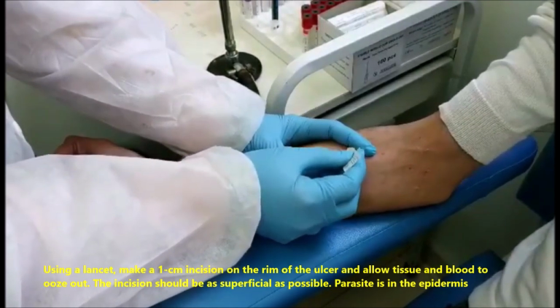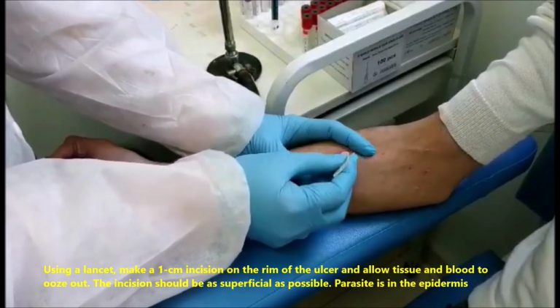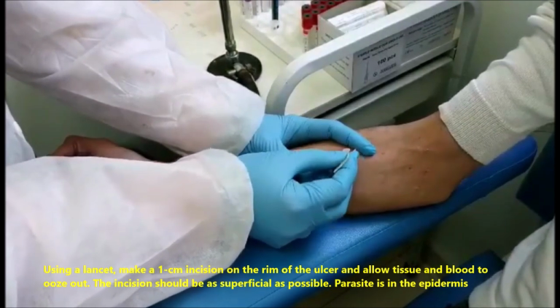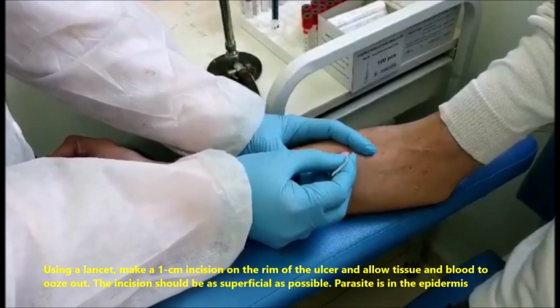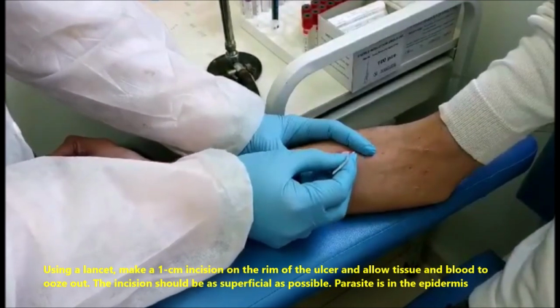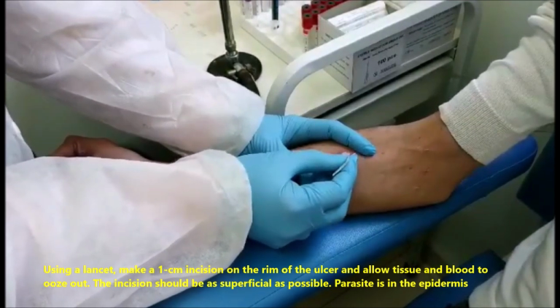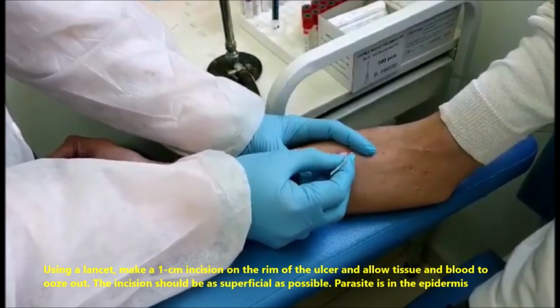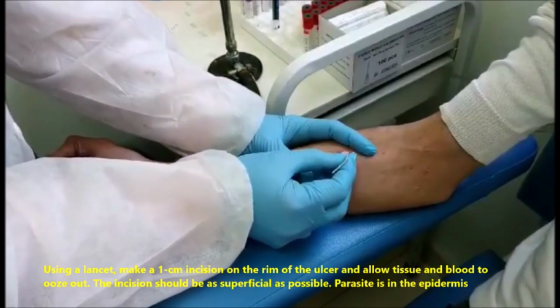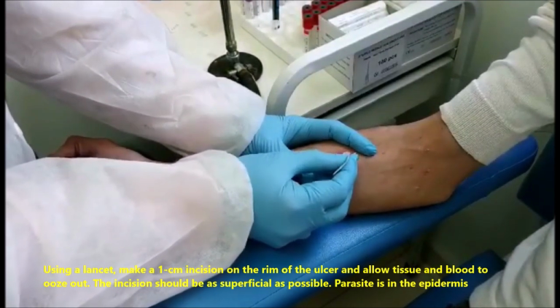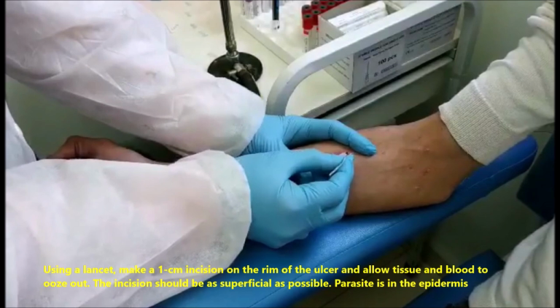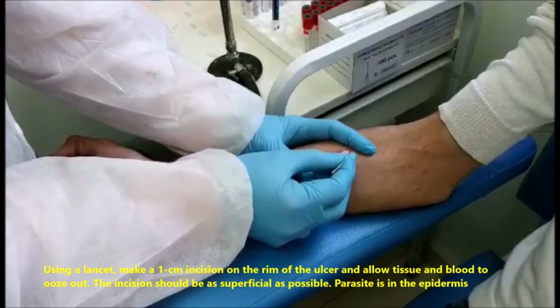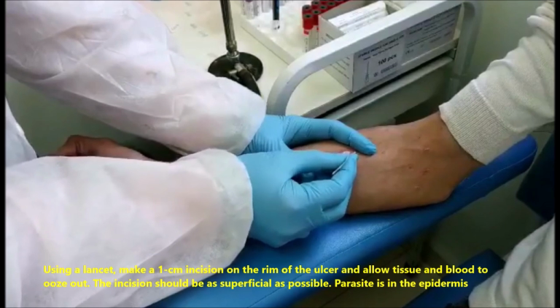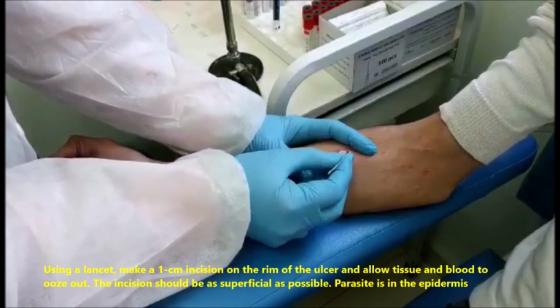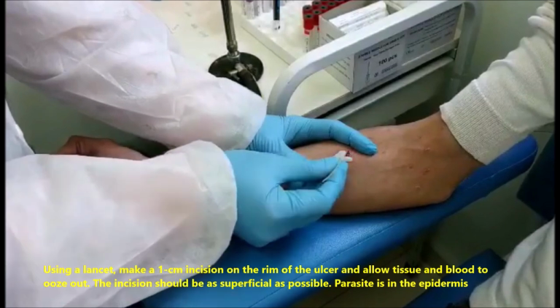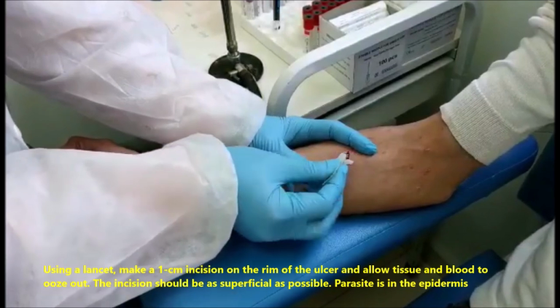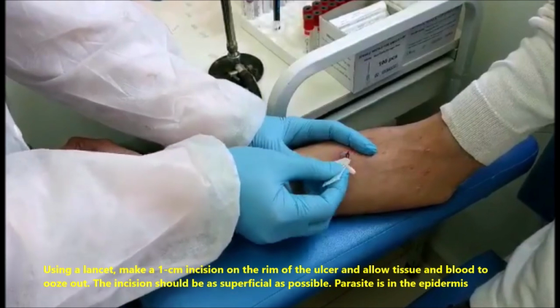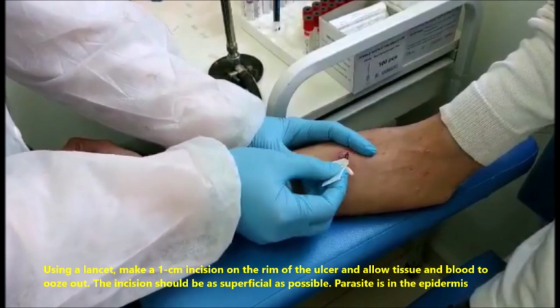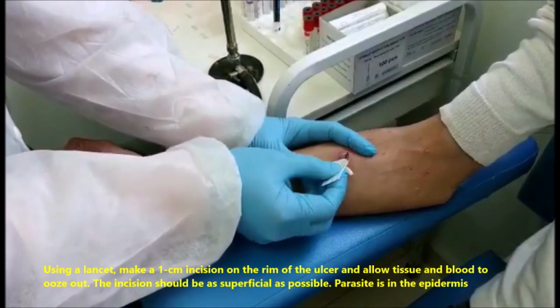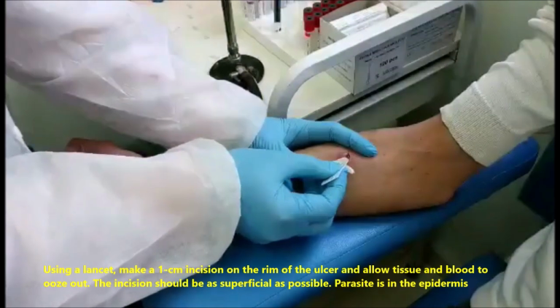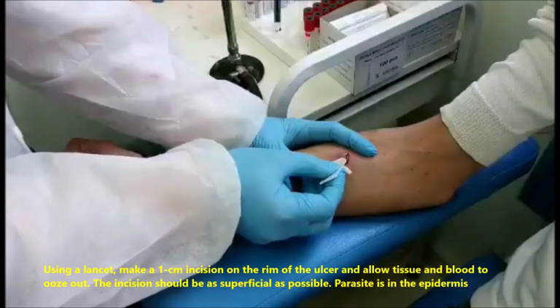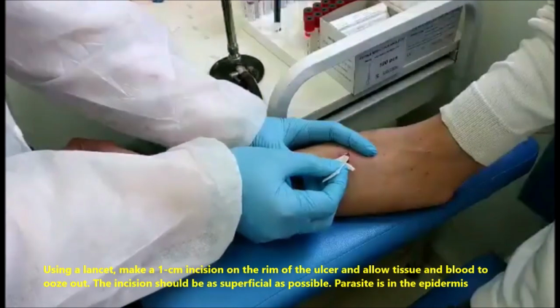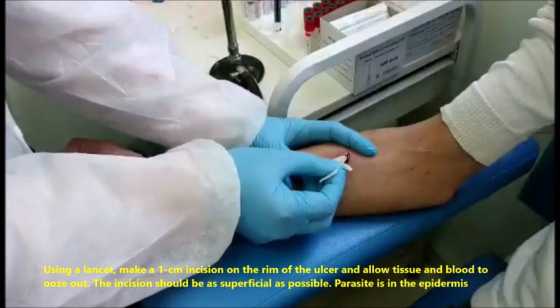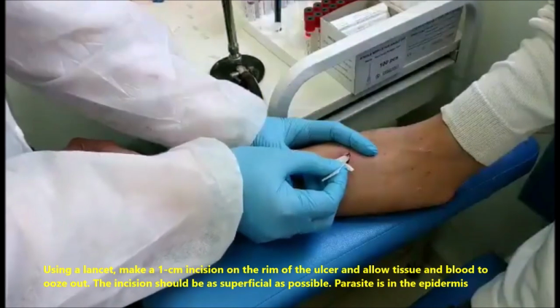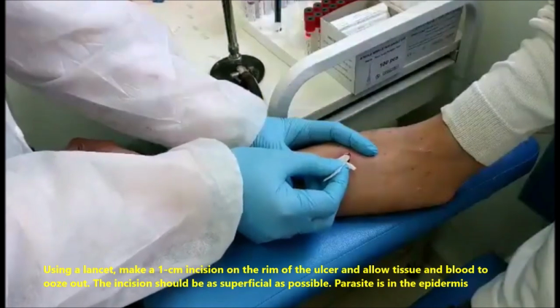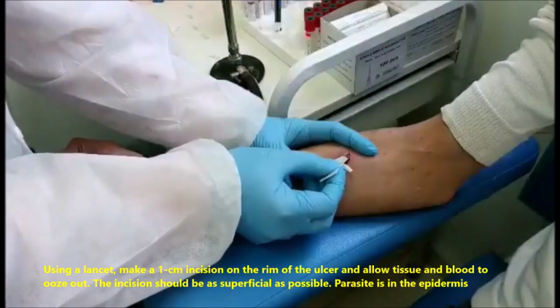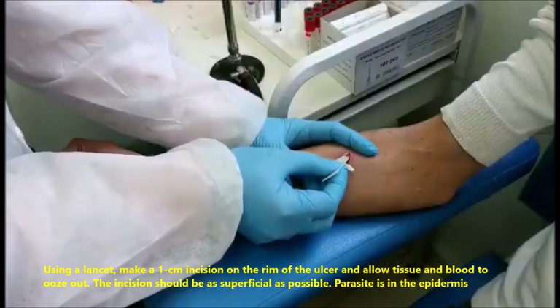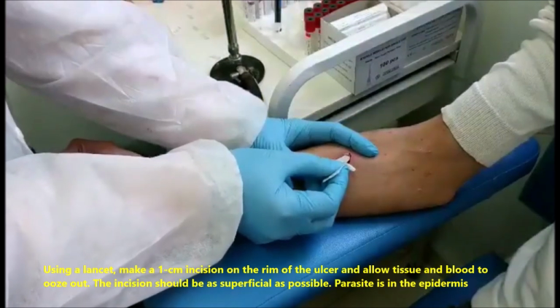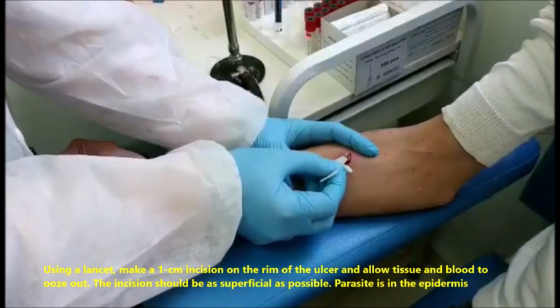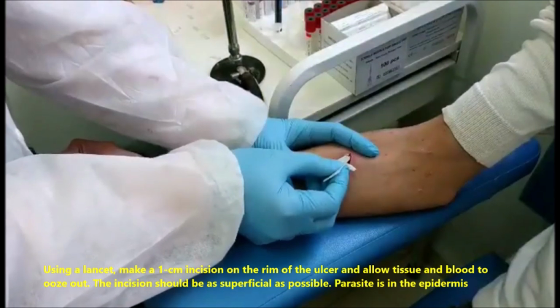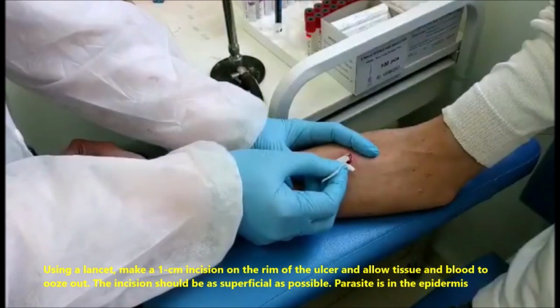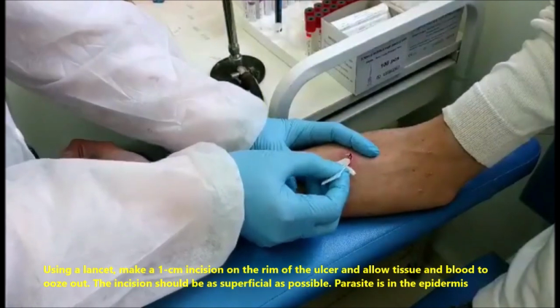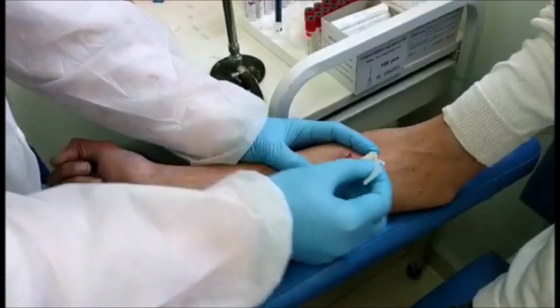The incision should be as superficial as possible. The parasite is in the epidermis.